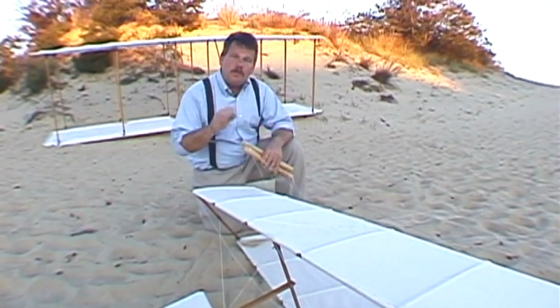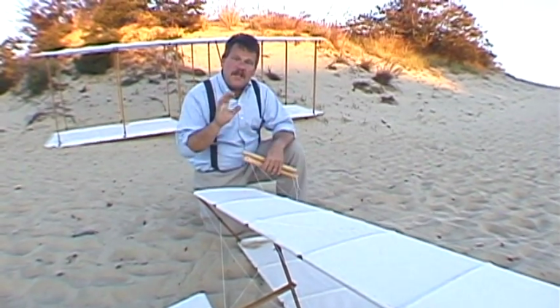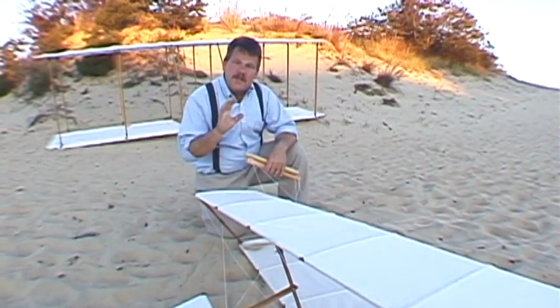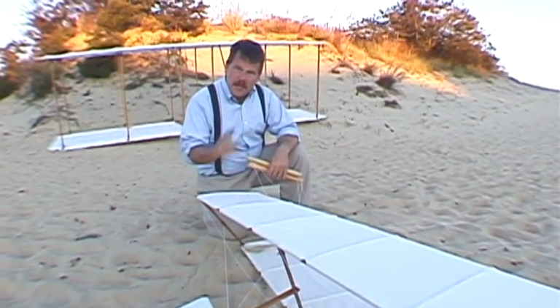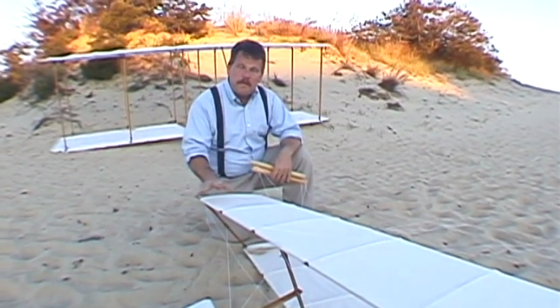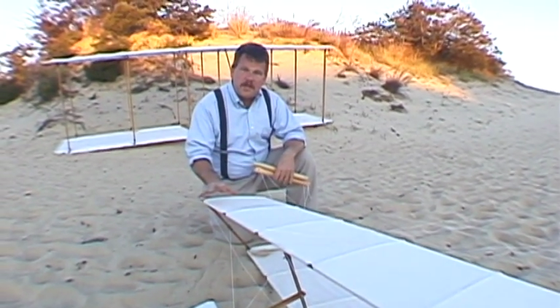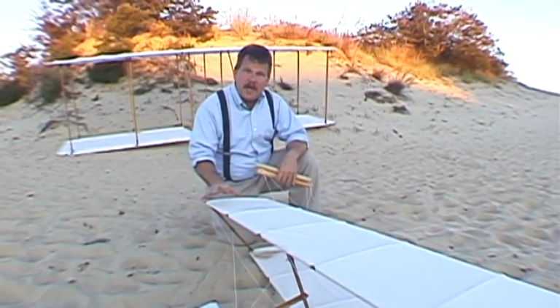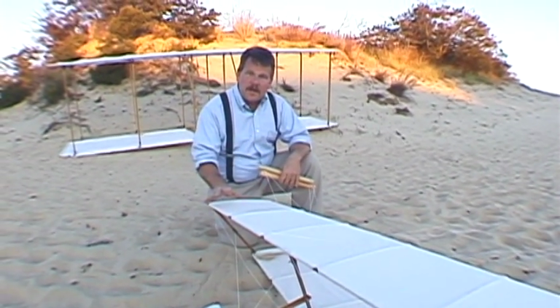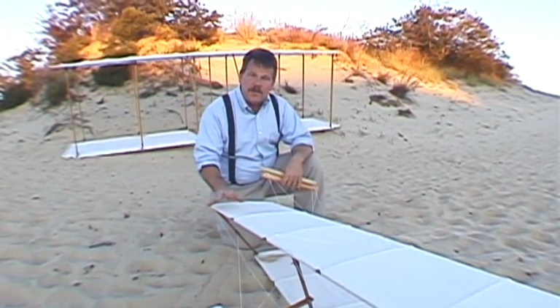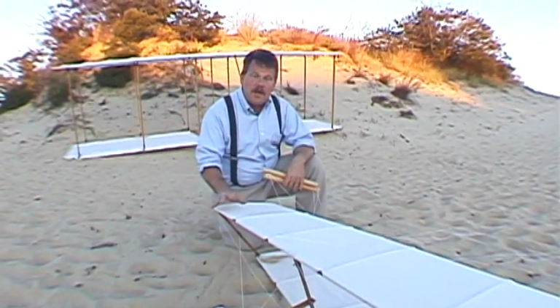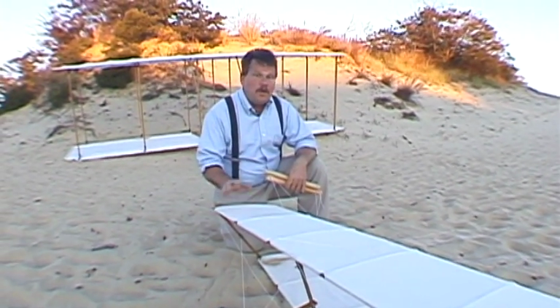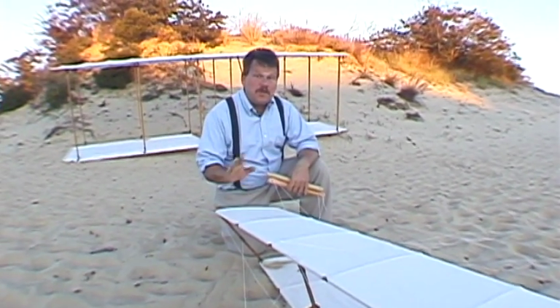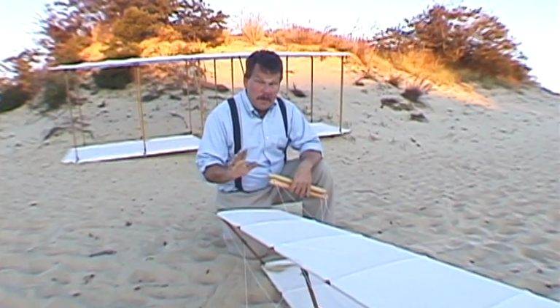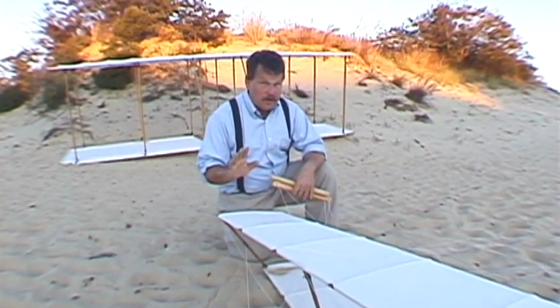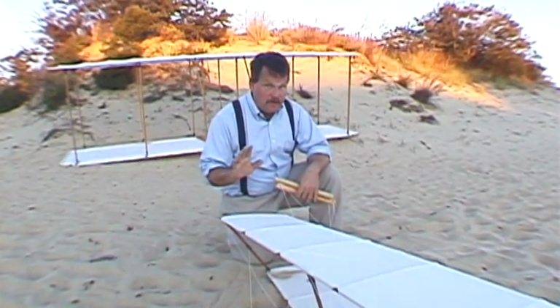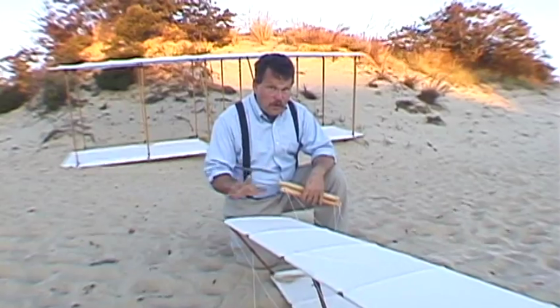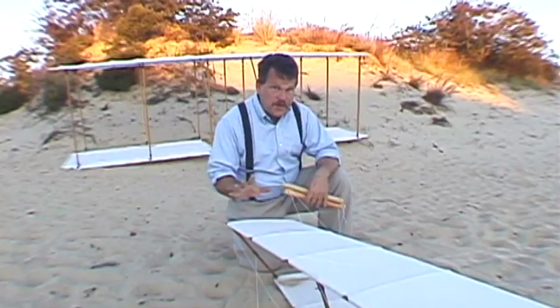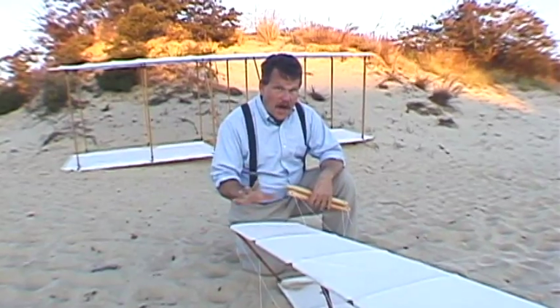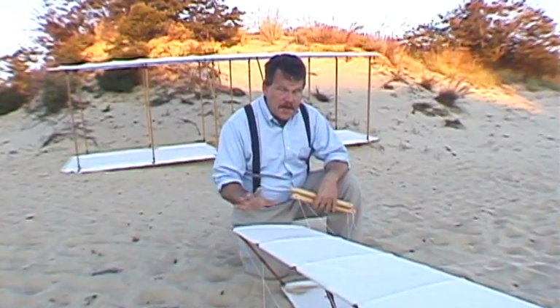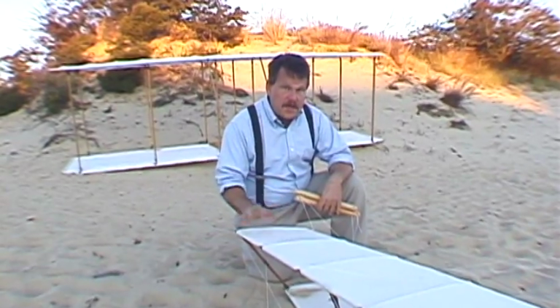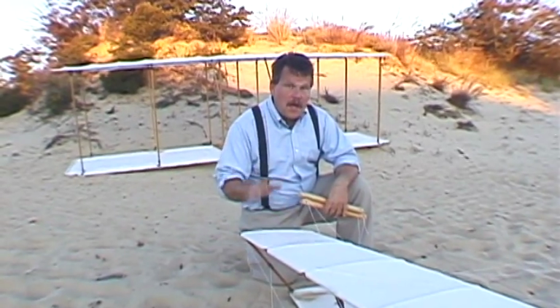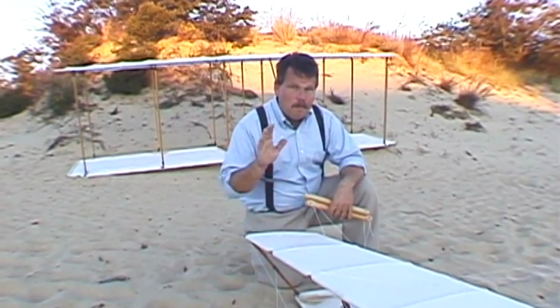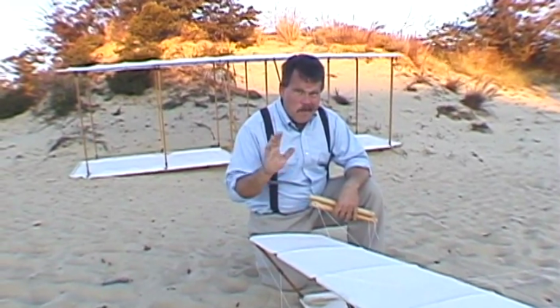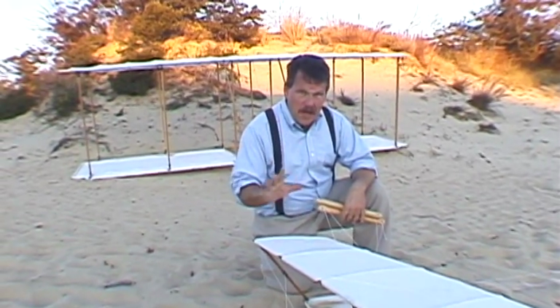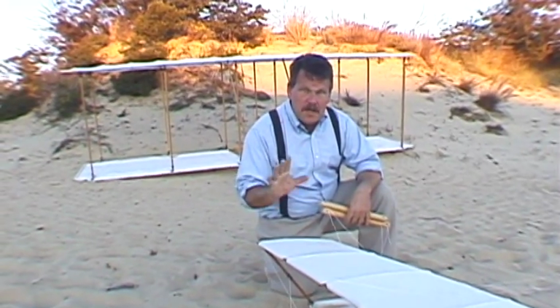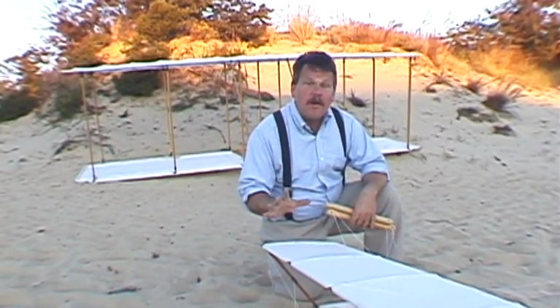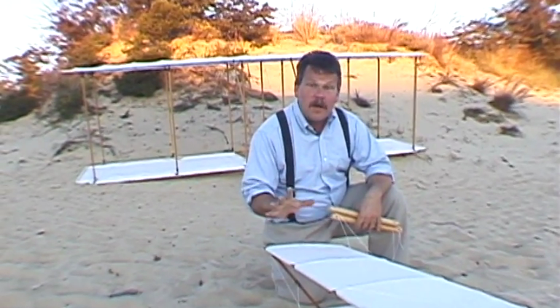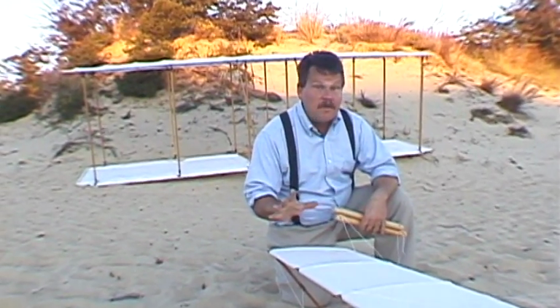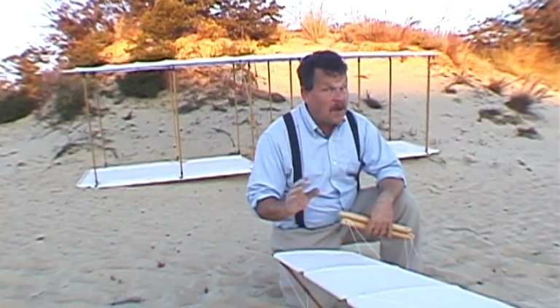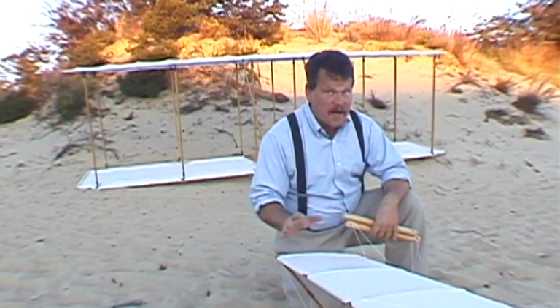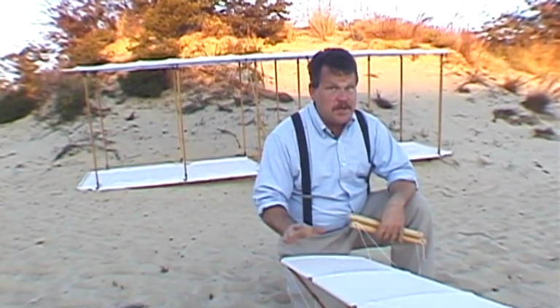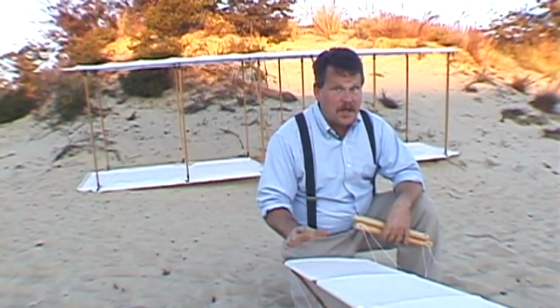The Wright brothers' next big challenge was to build a full-sized, man-carrying flying machine.